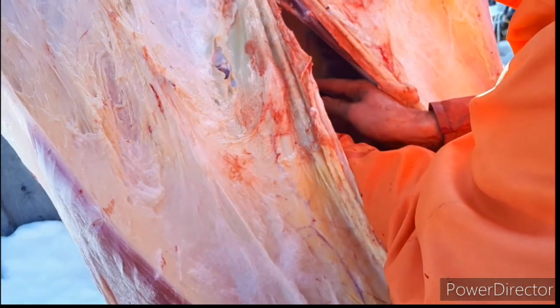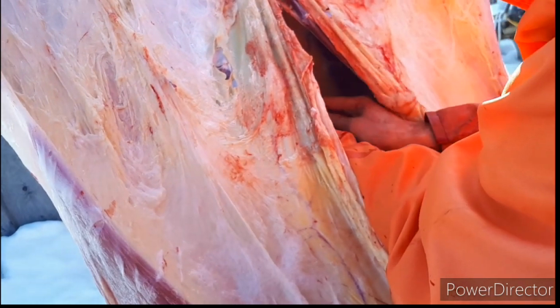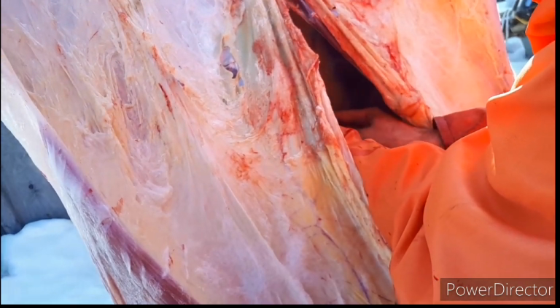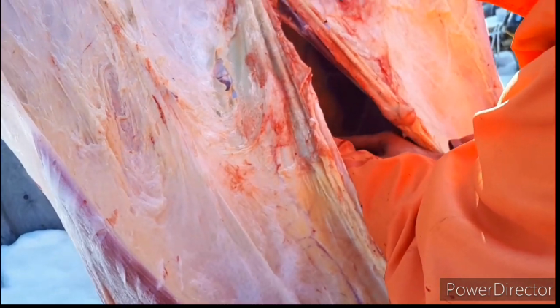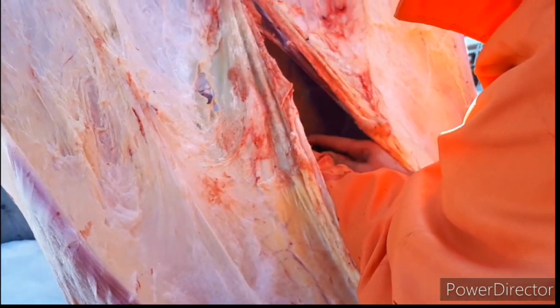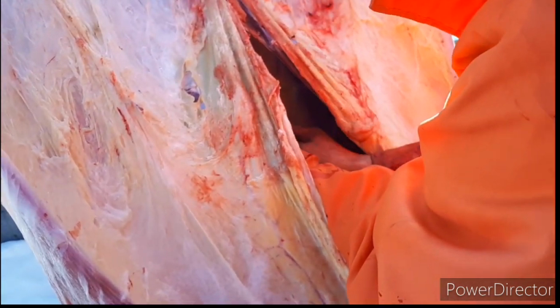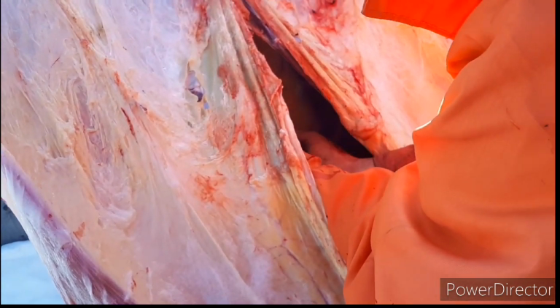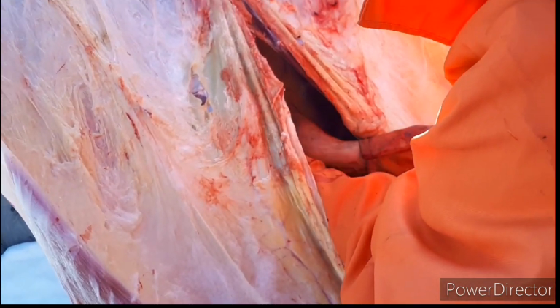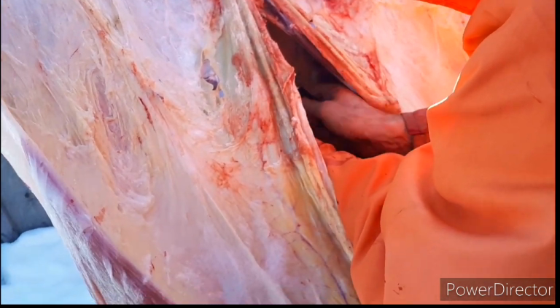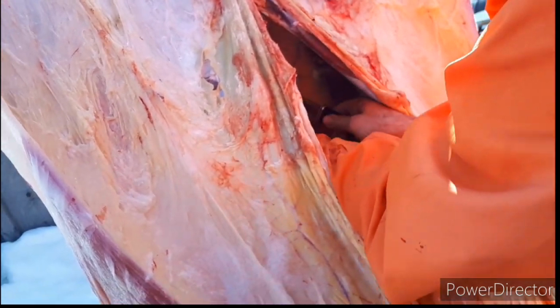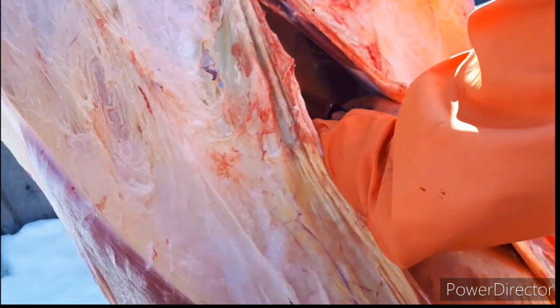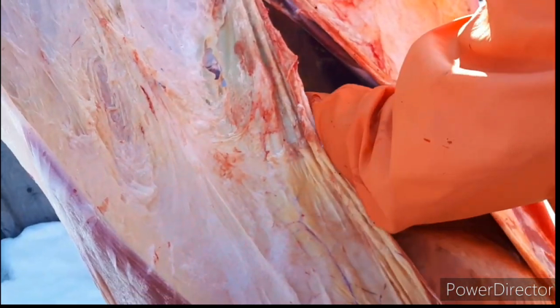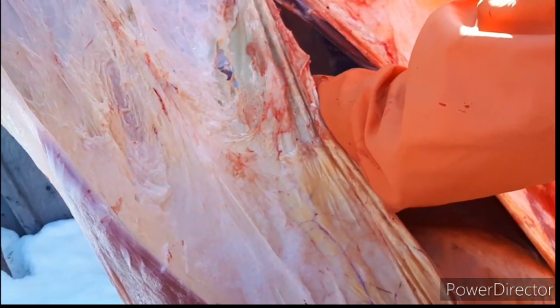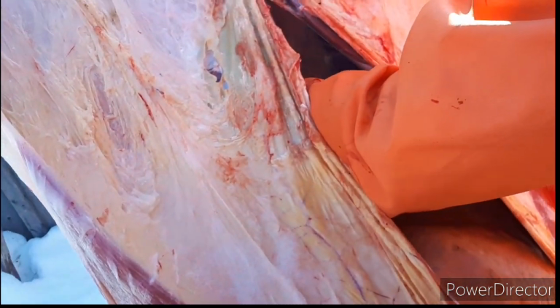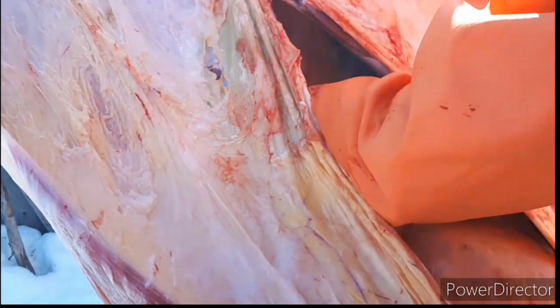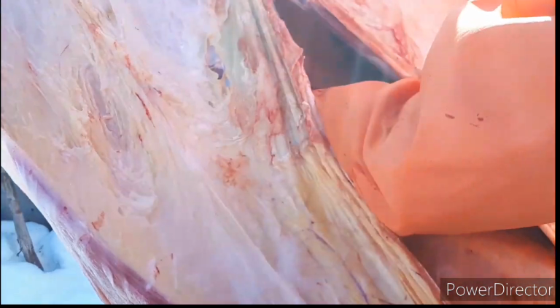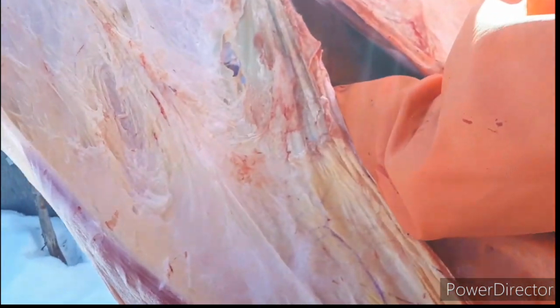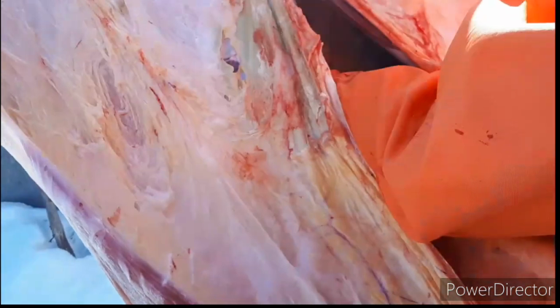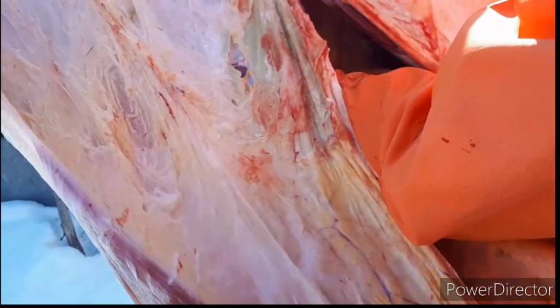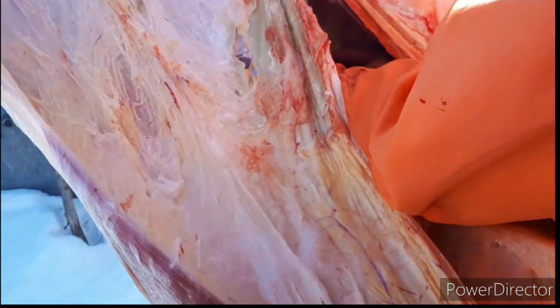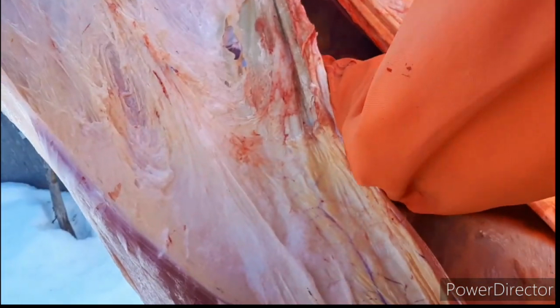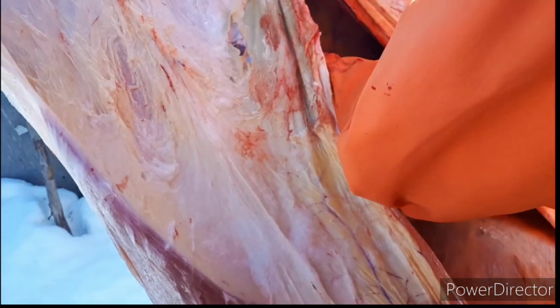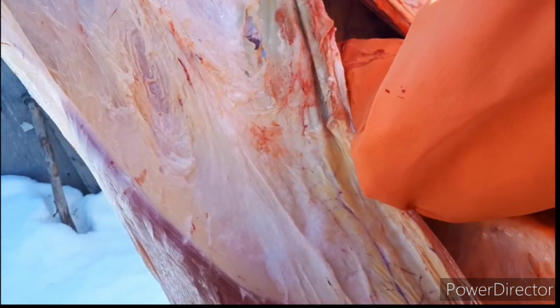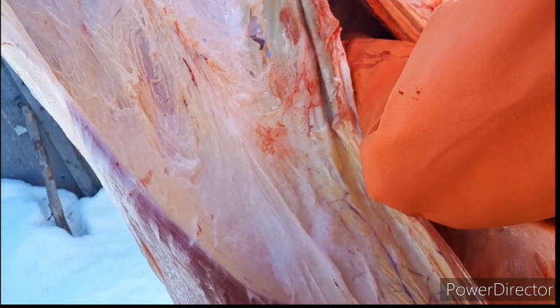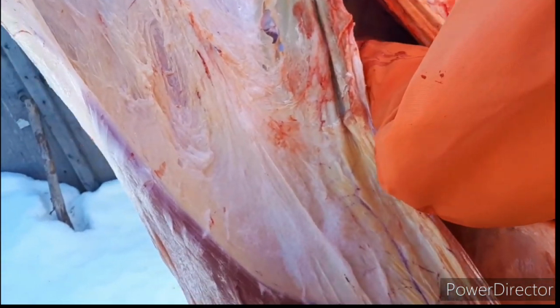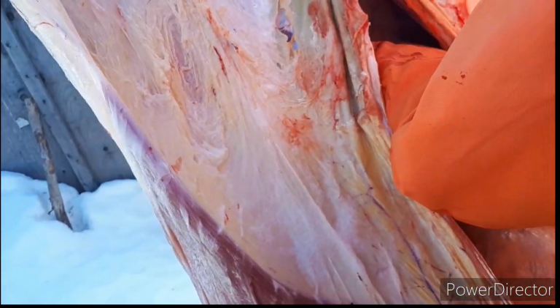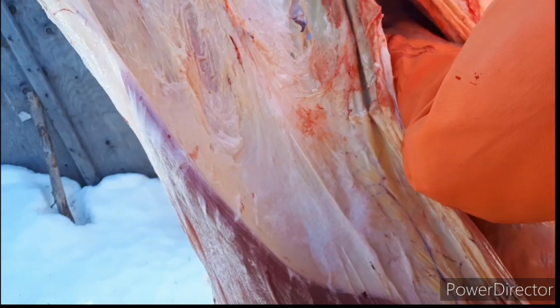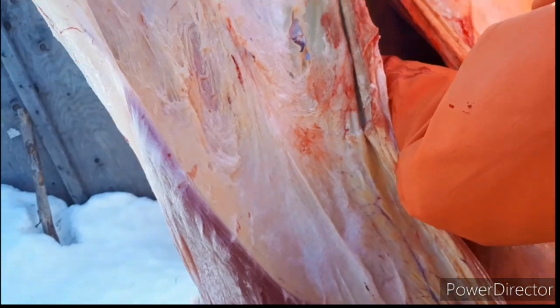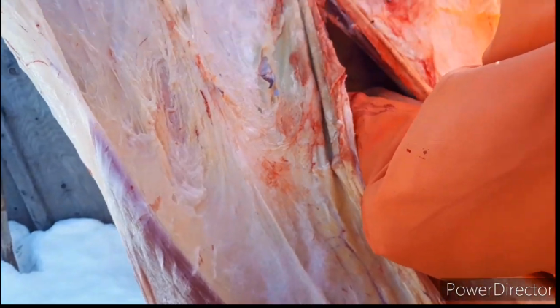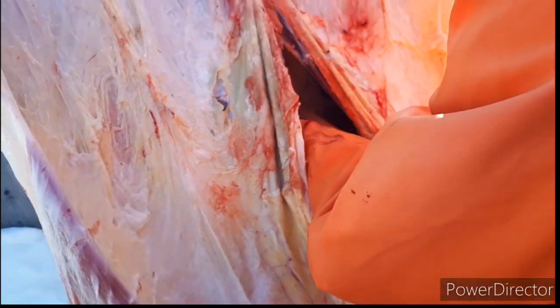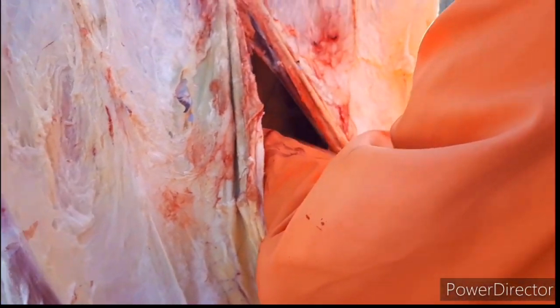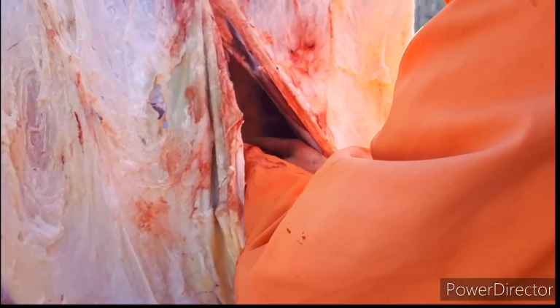You should be able to rip a lot of it when you start pulling on it, but just get the heavier stuff and pull on it to see where it's hanging up.